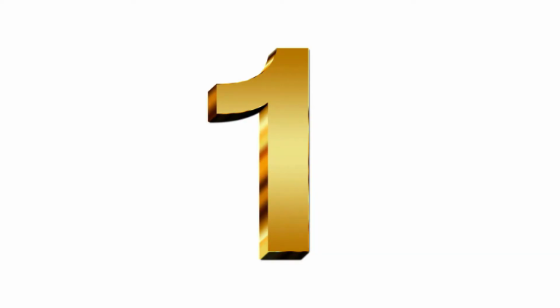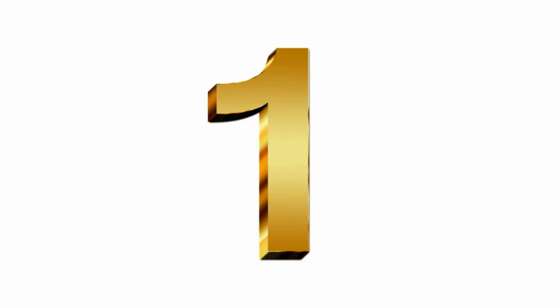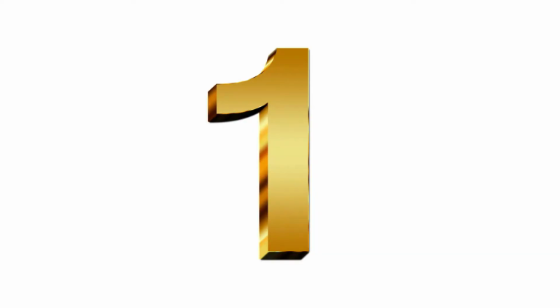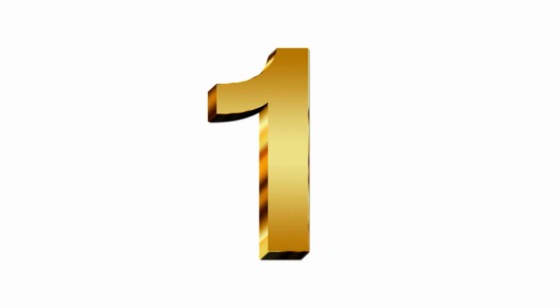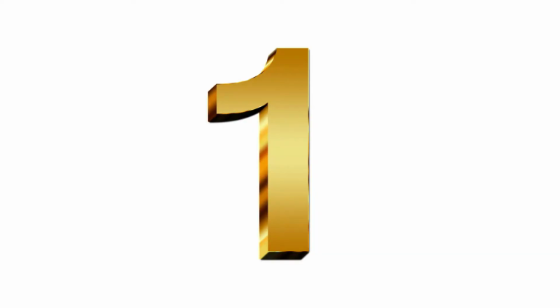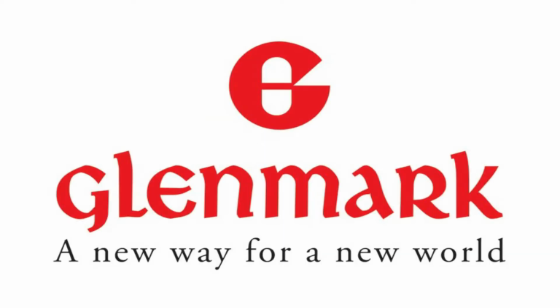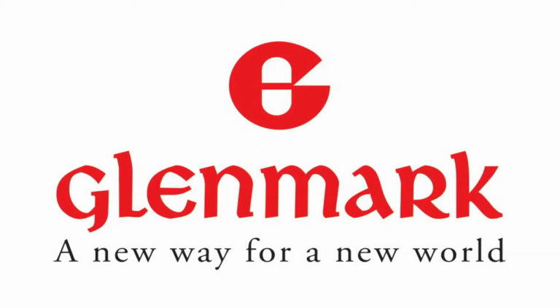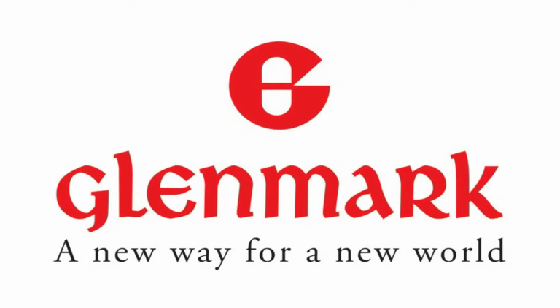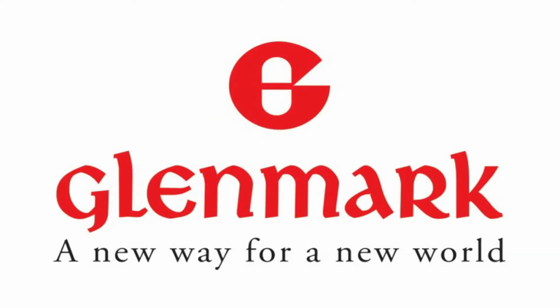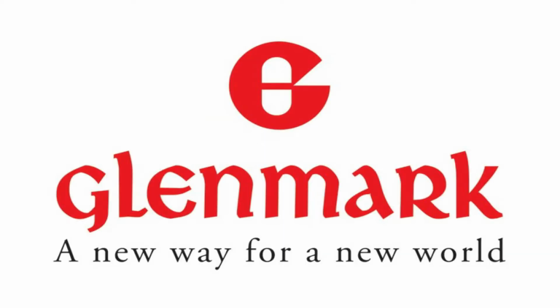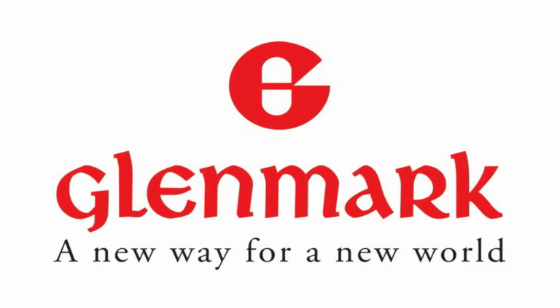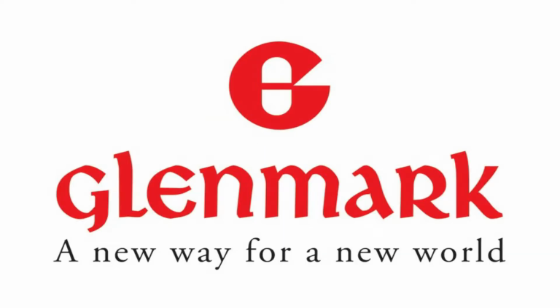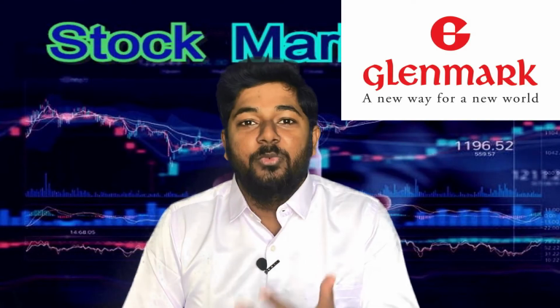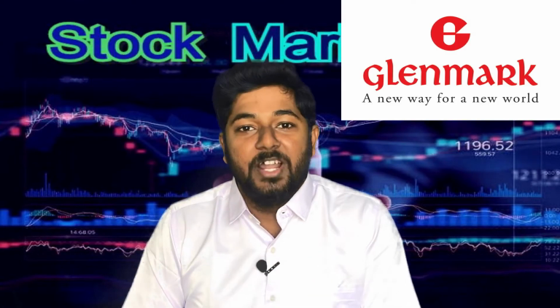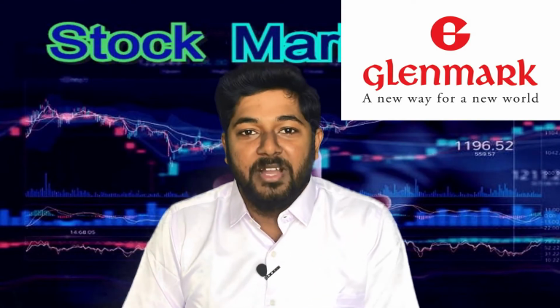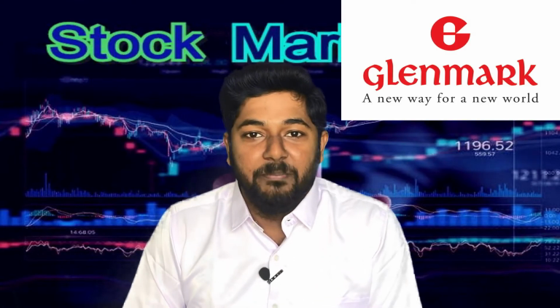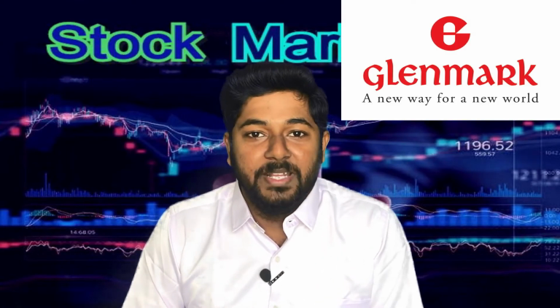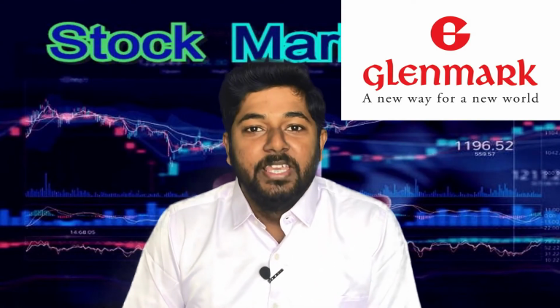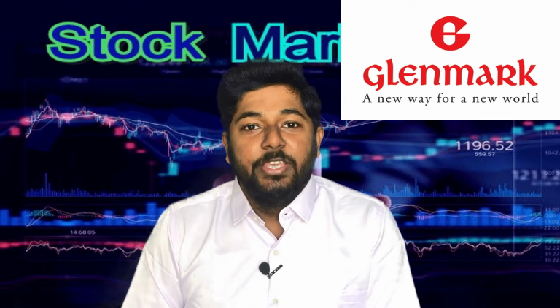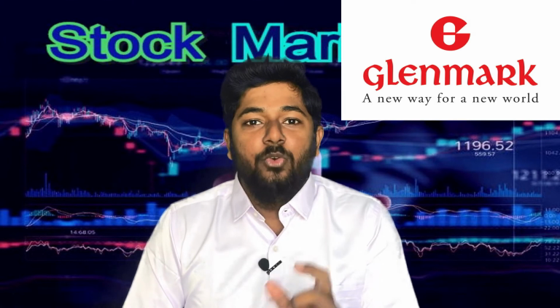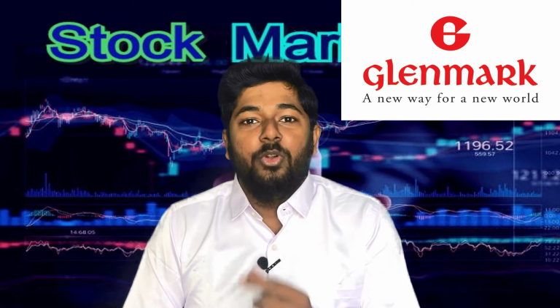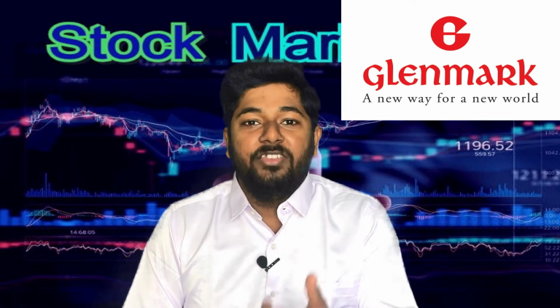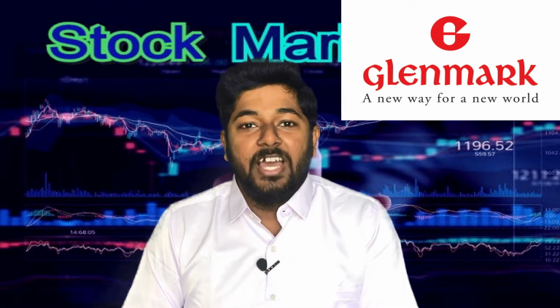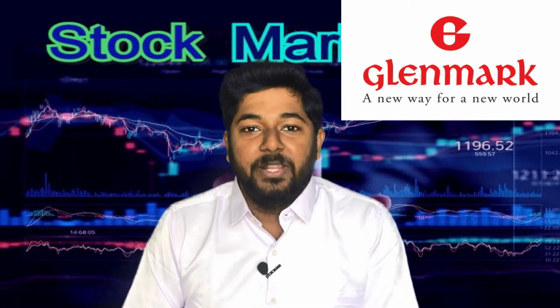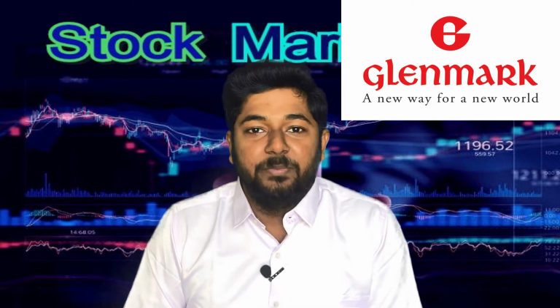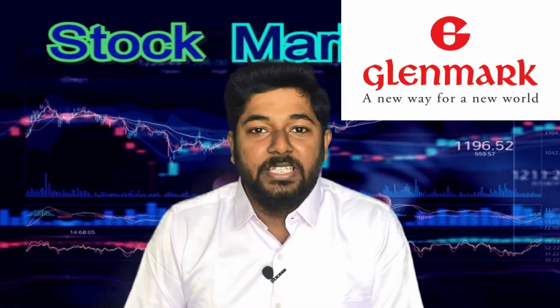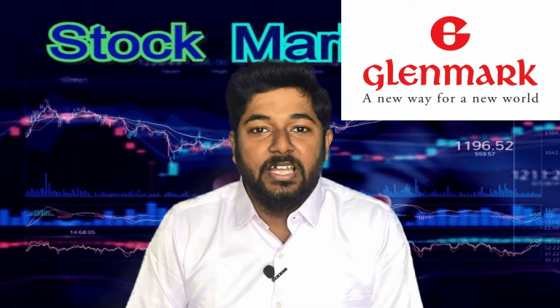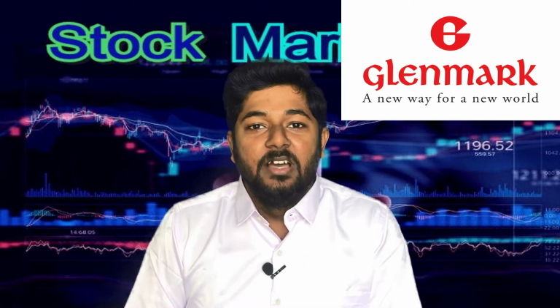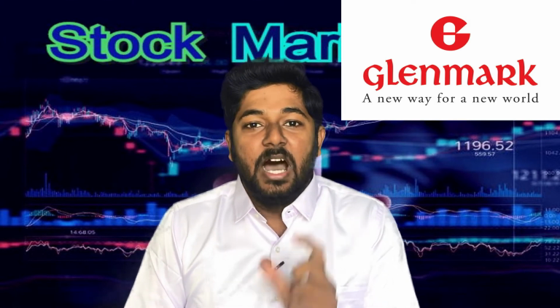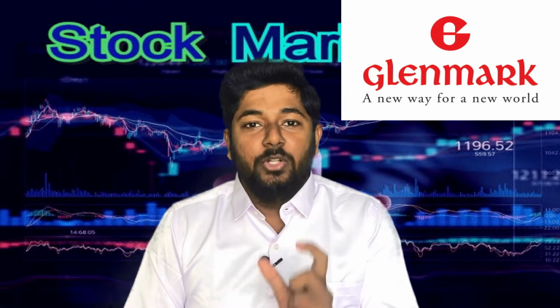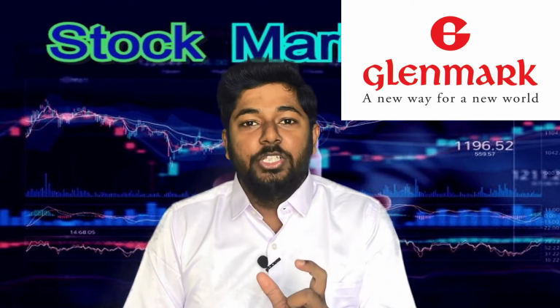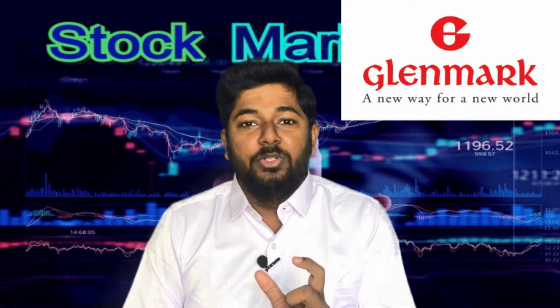The first company is Glenmark. This is a pharma company. The share price is $609.